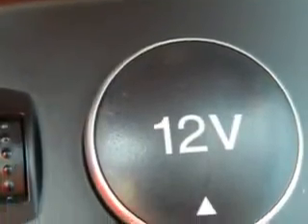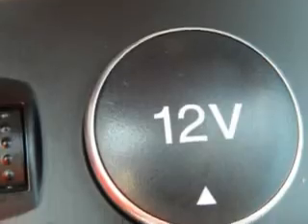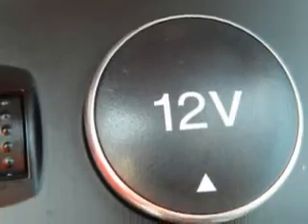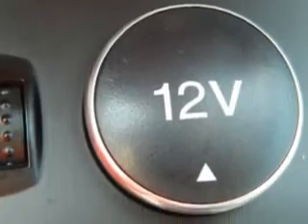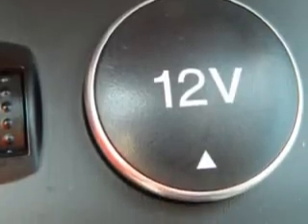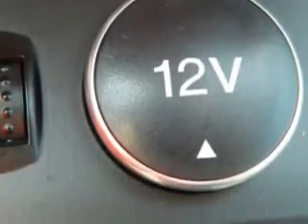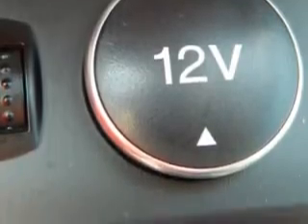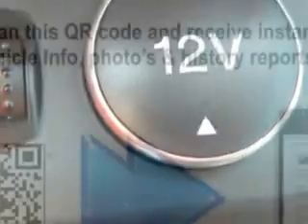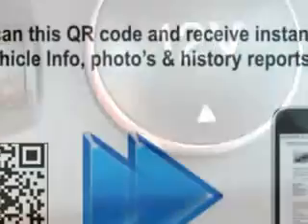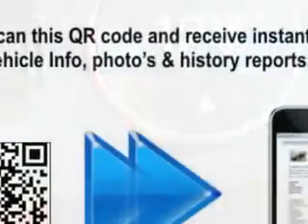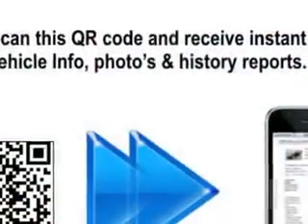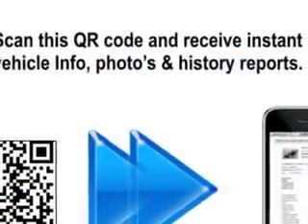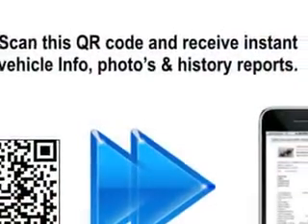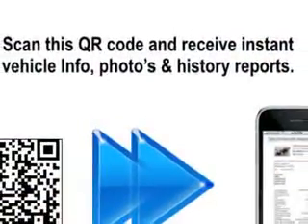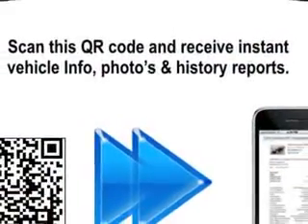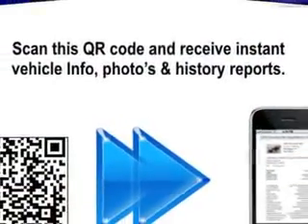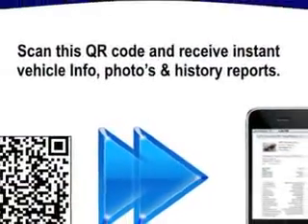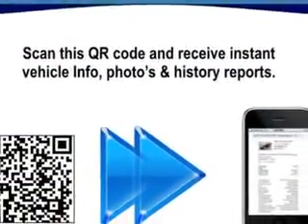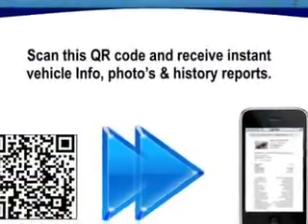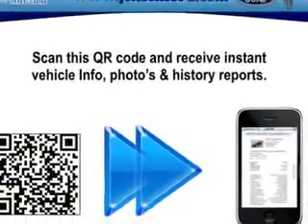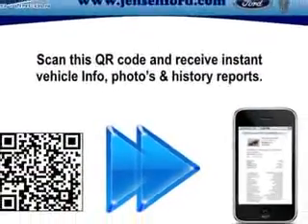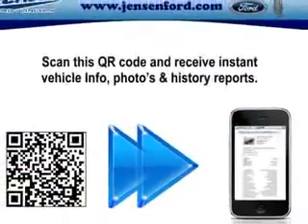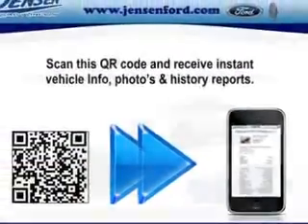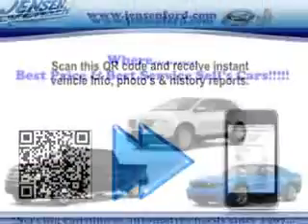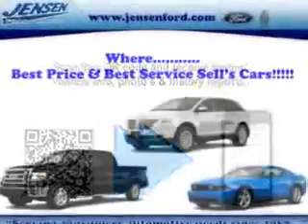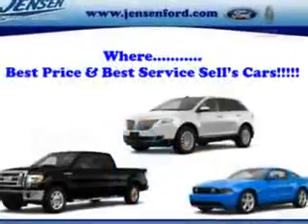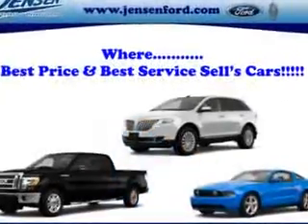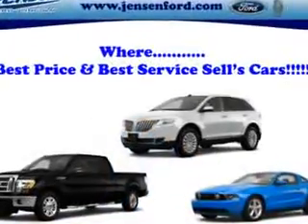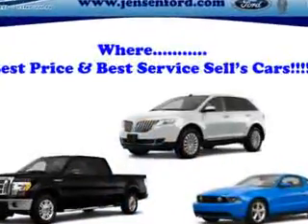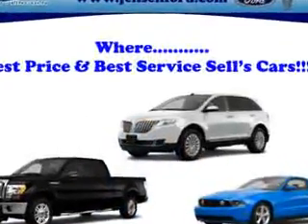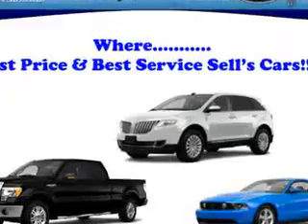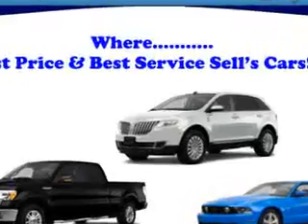Enjoy the drive and have peace of mind in this 2013 Ford Focus. See us at Jensen Ford Lincoln today.